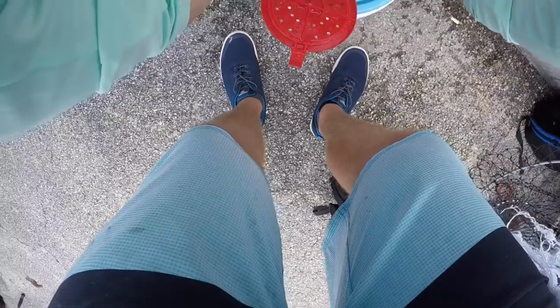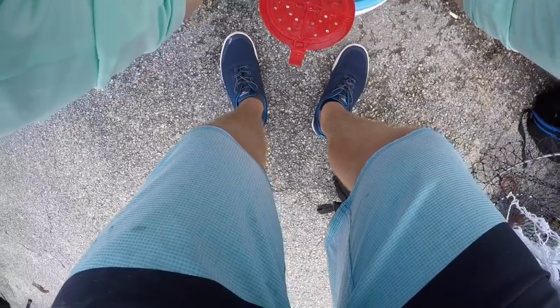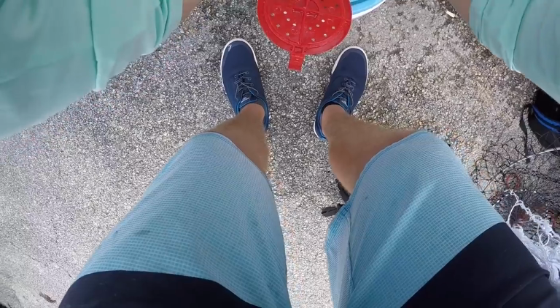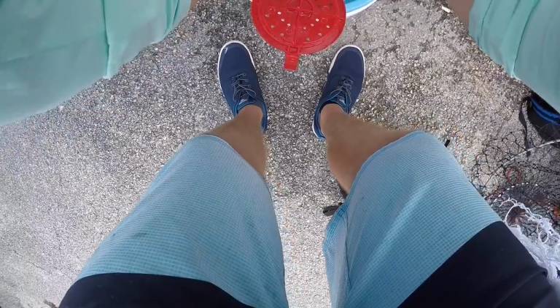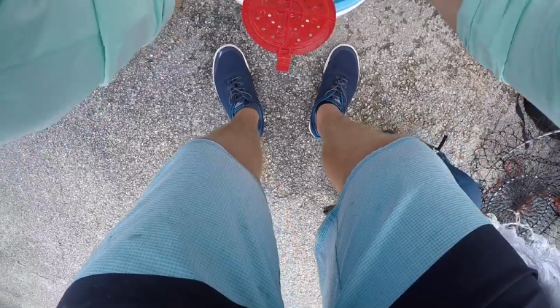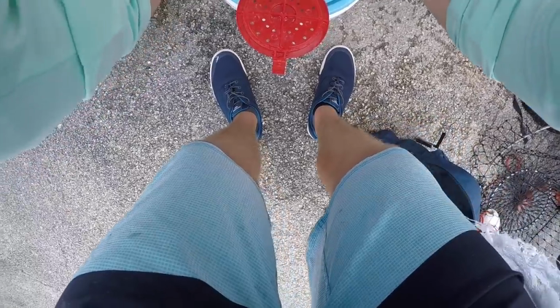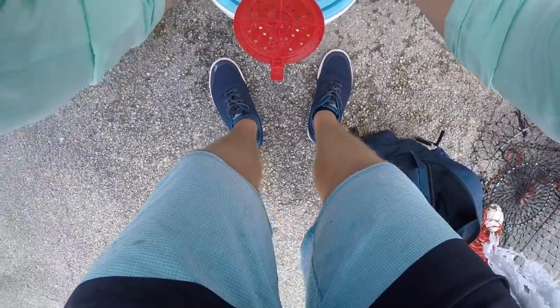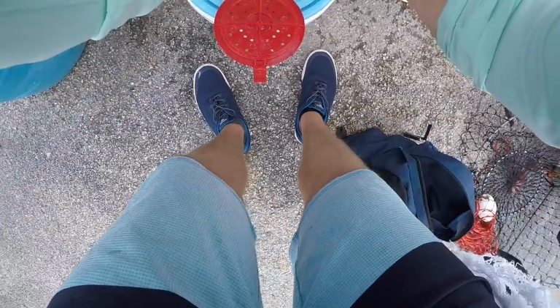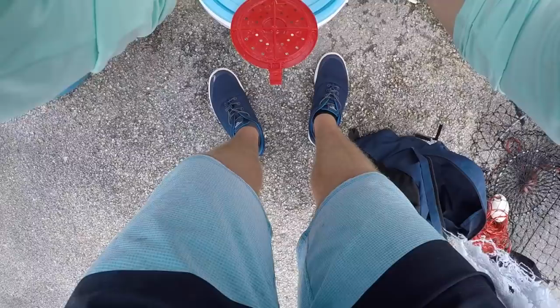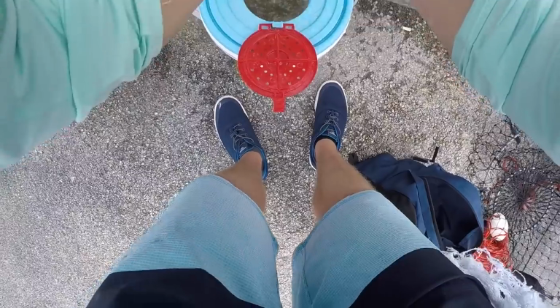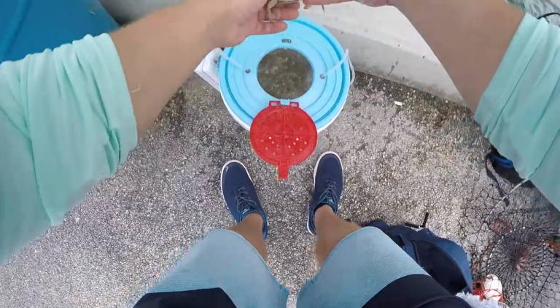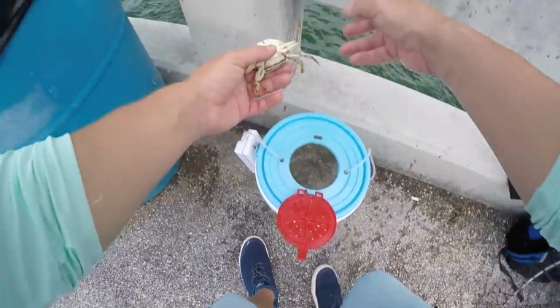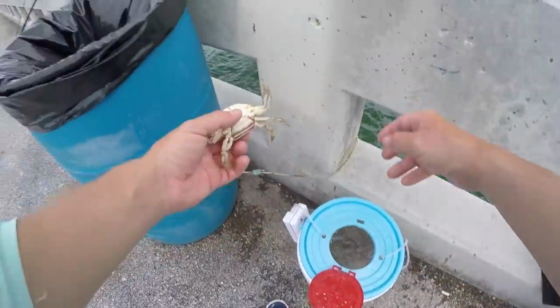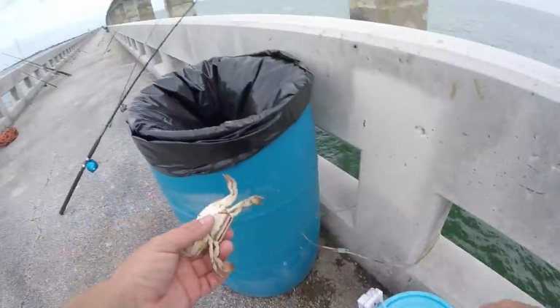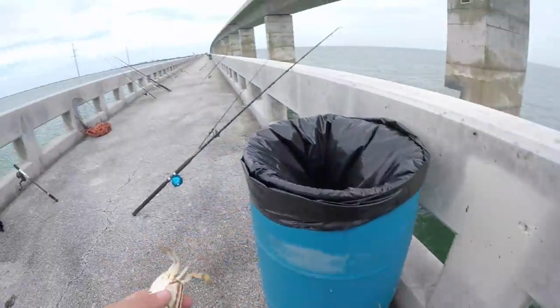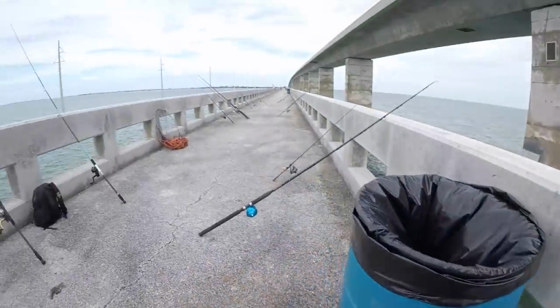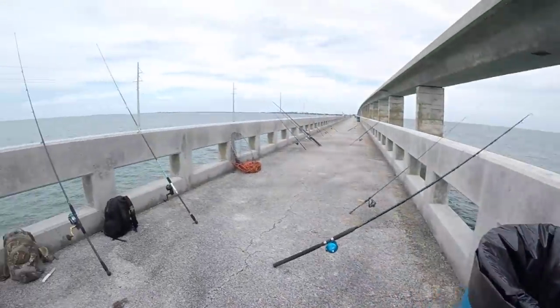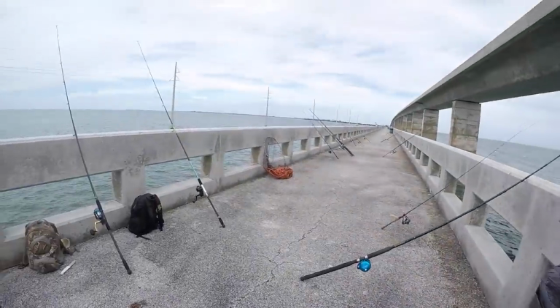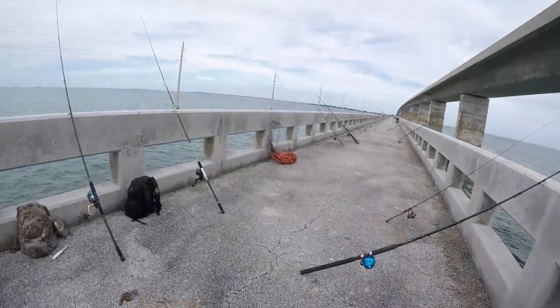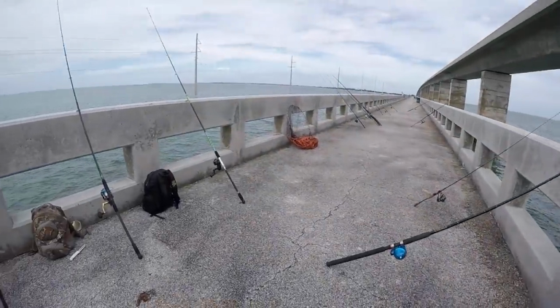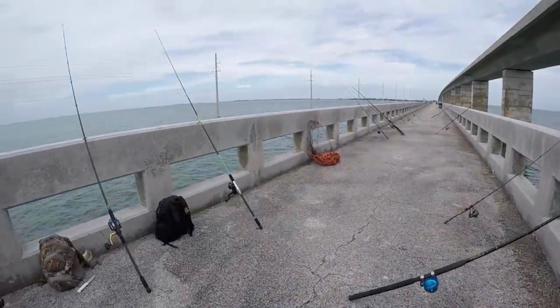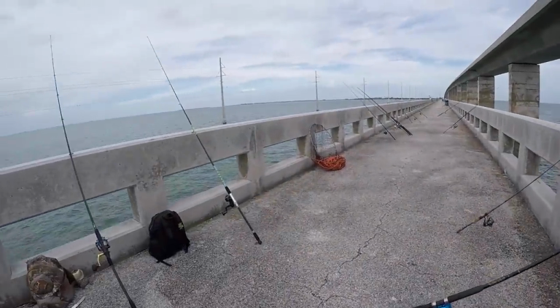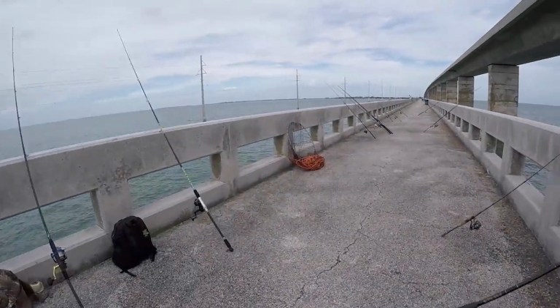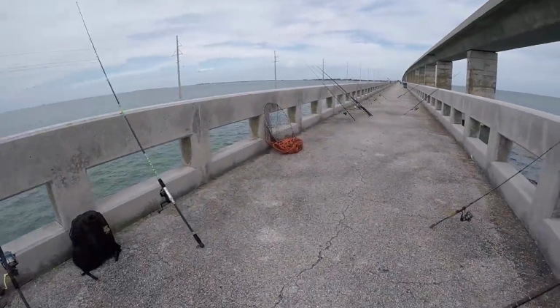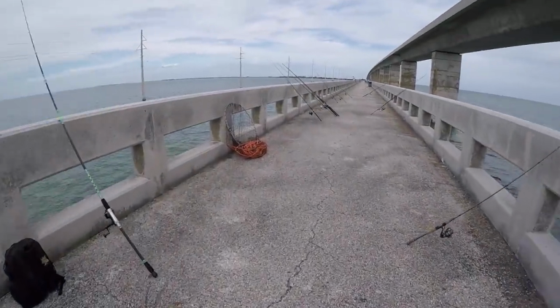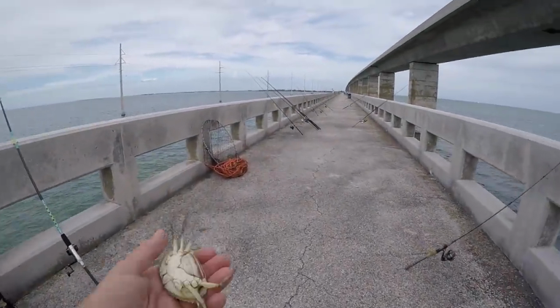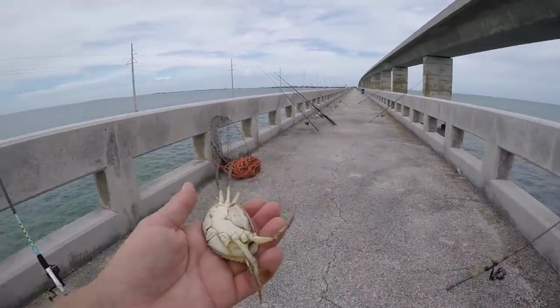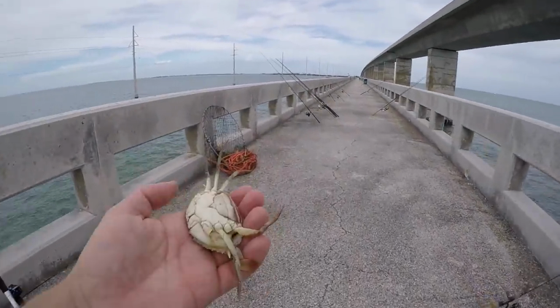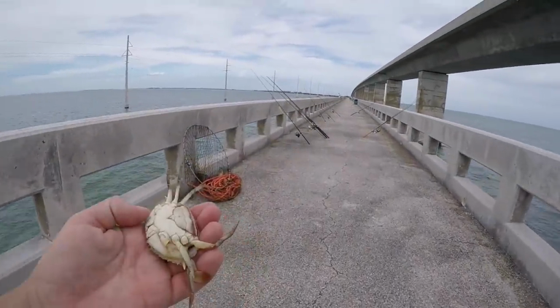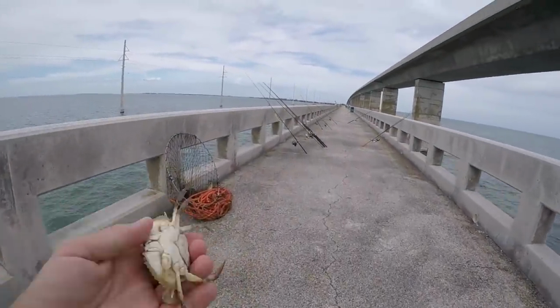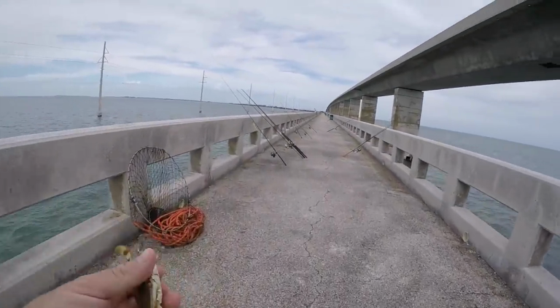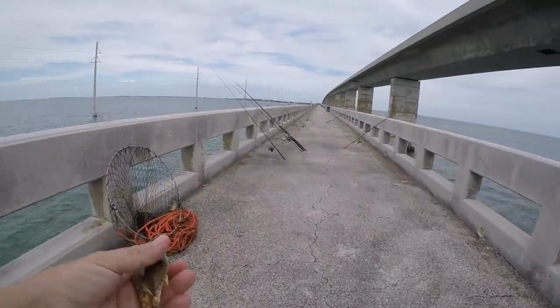There we go. It's a little bit smaller of a crab. Let's find the bottom rod — the bottom rod is over here.